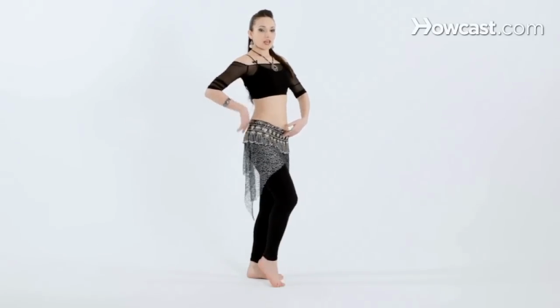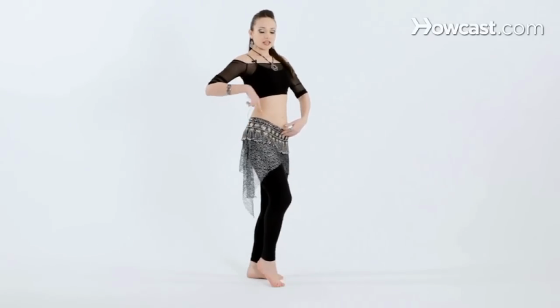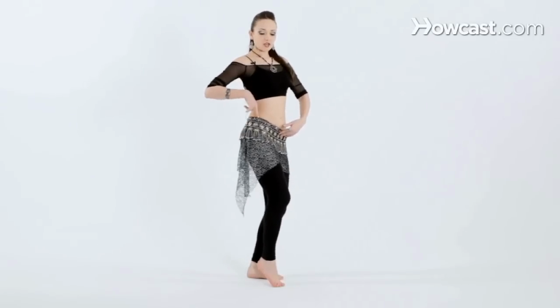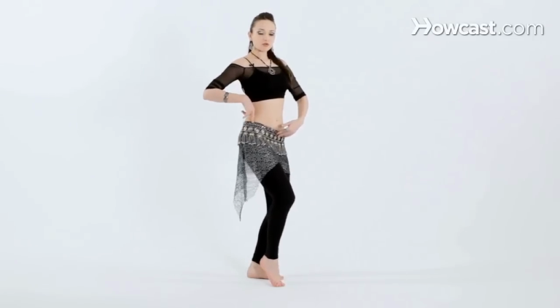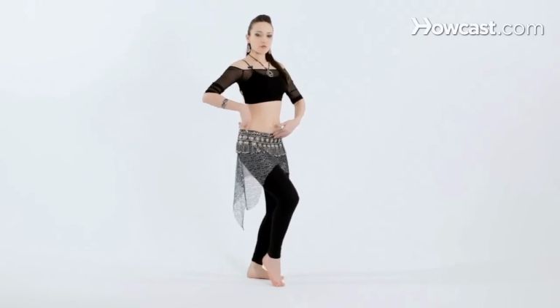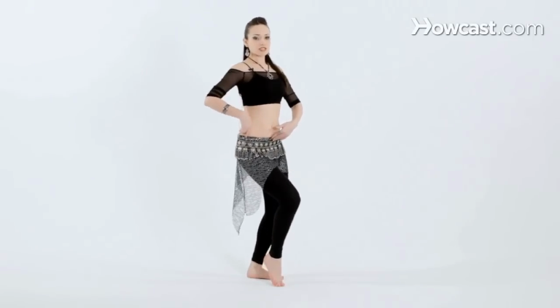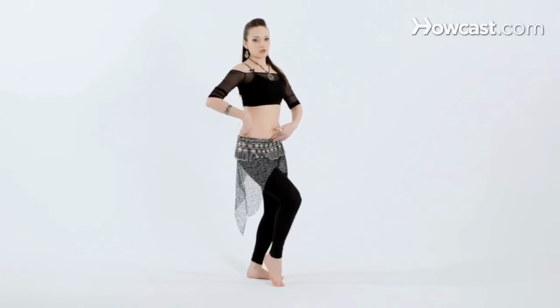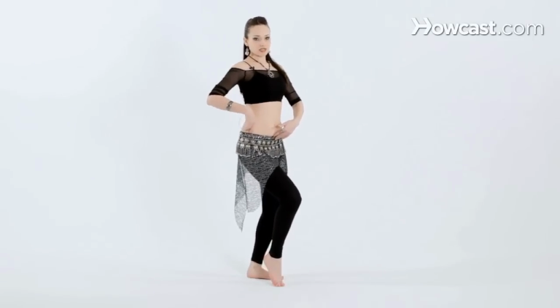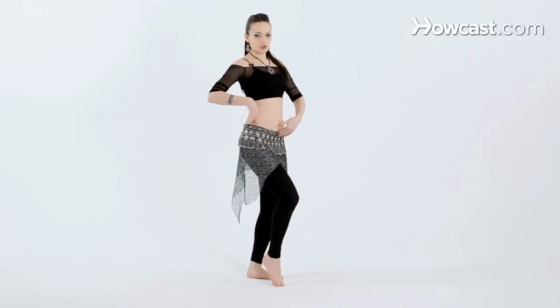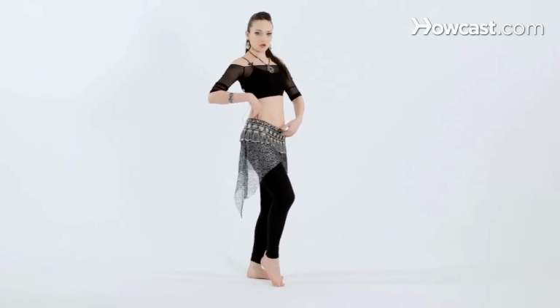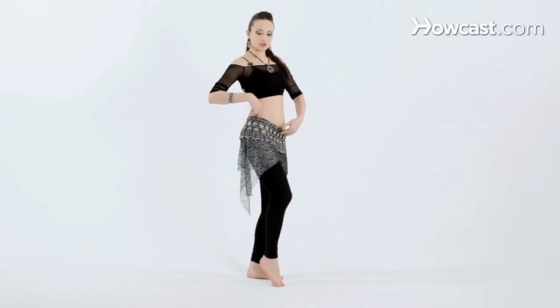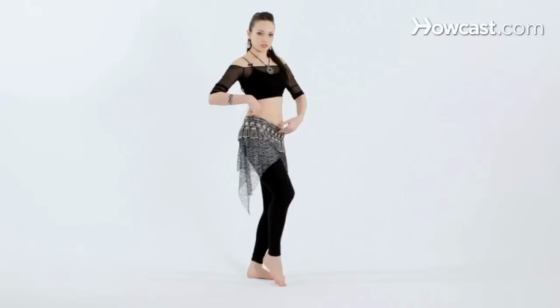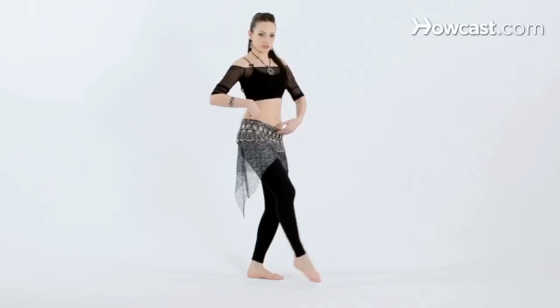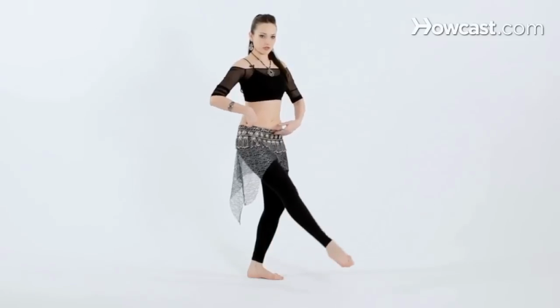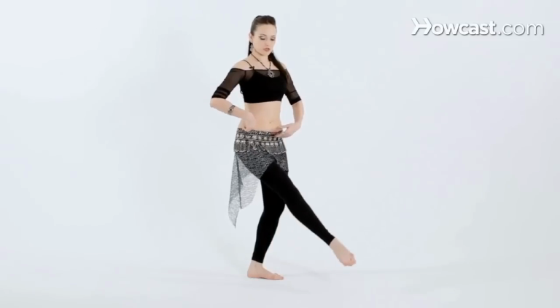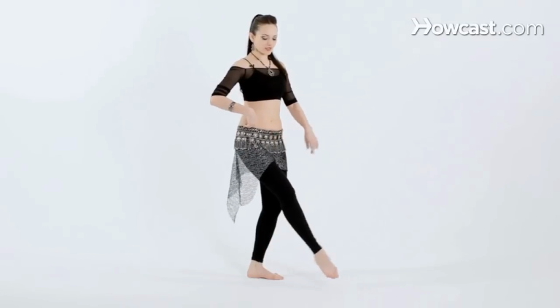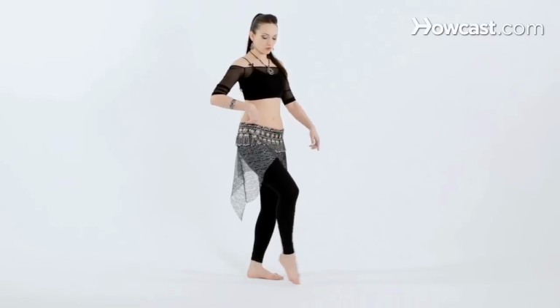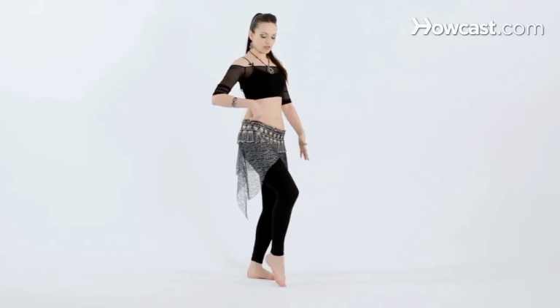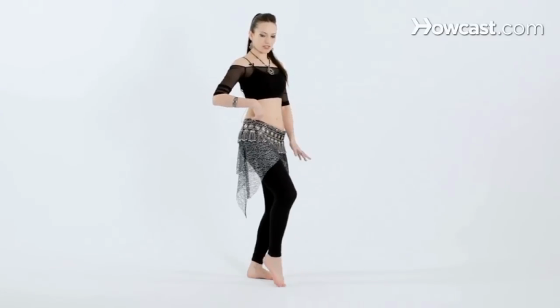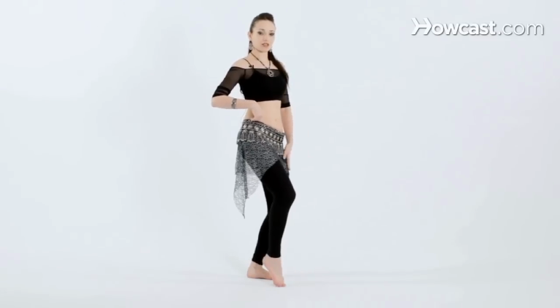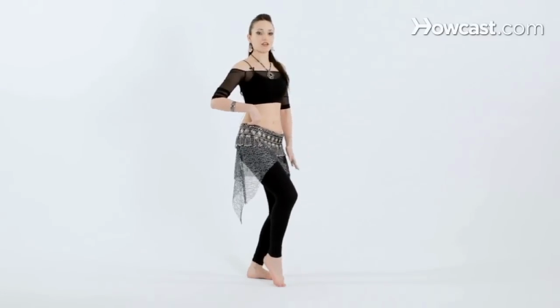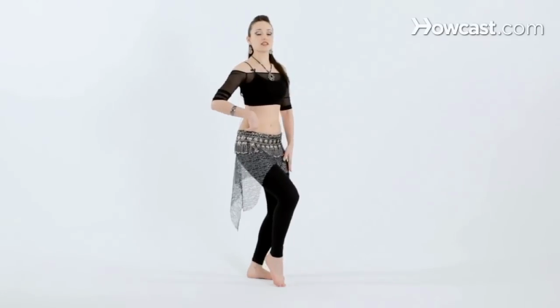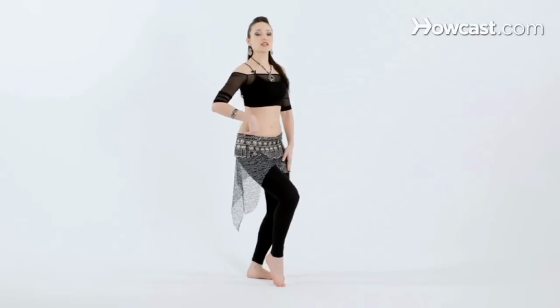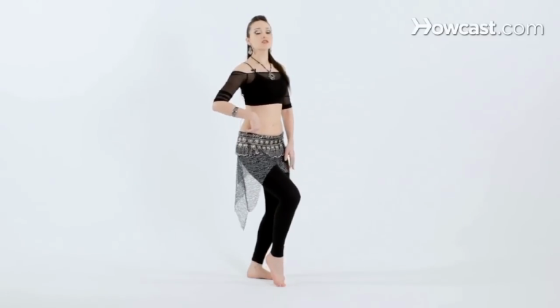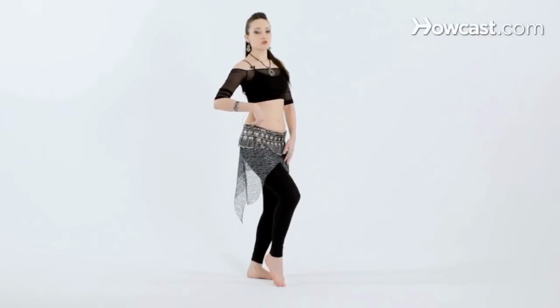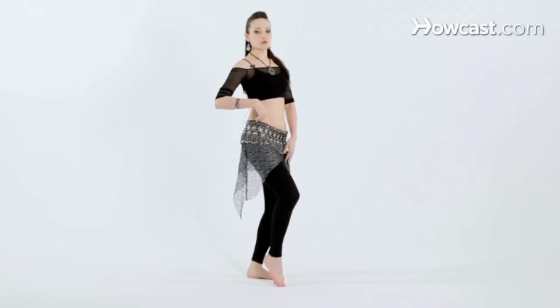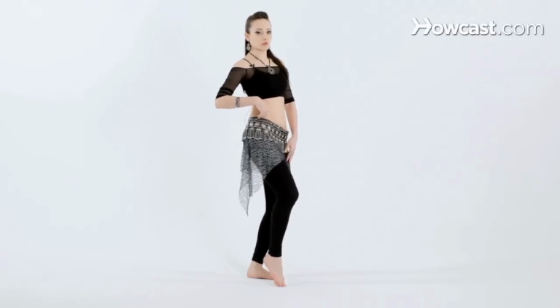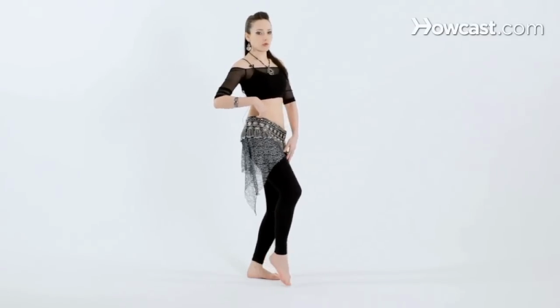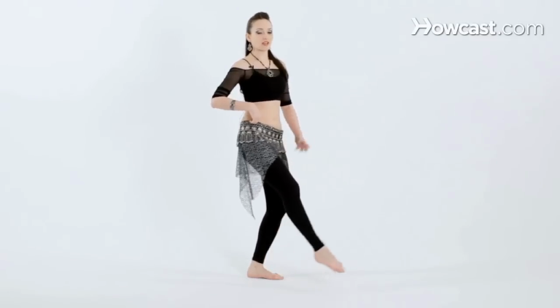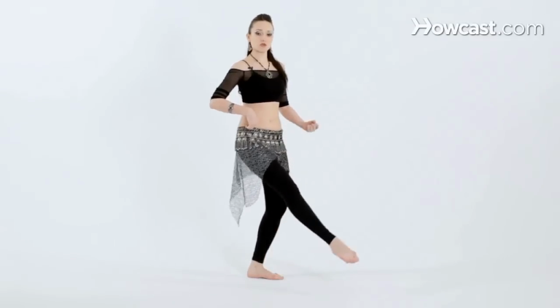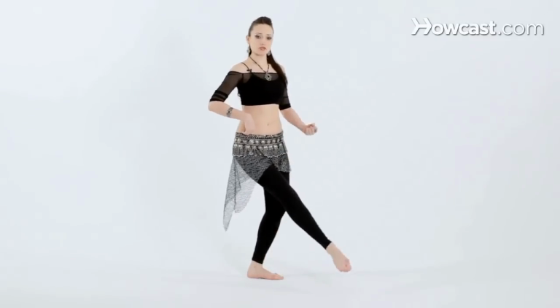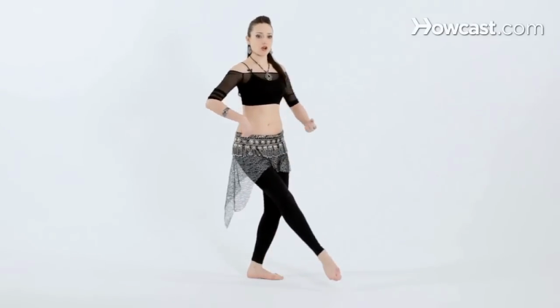The hip drops continuously no matter what the foot is doing, which is why it's so important to keep the left knee super, super bent and really strong.